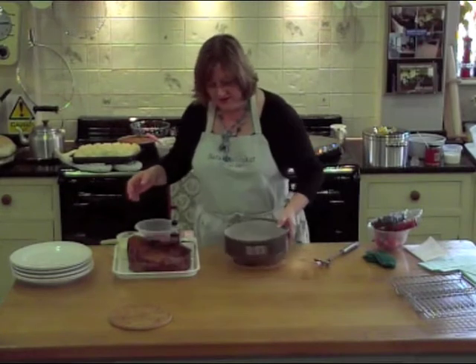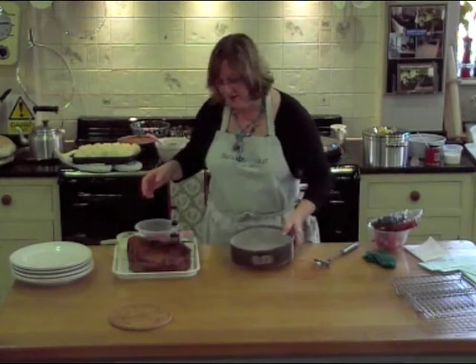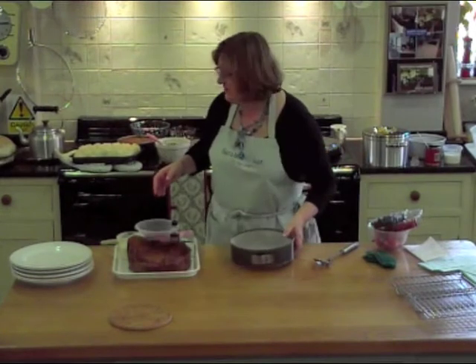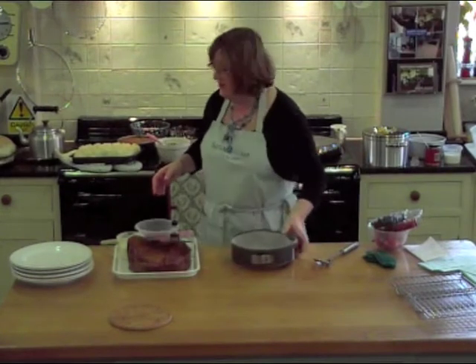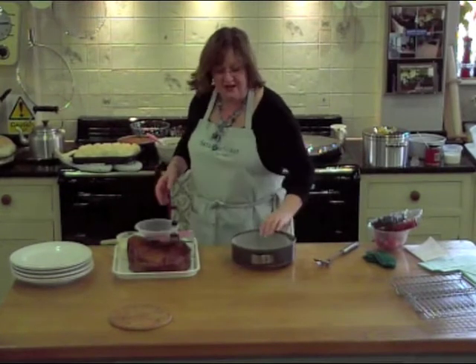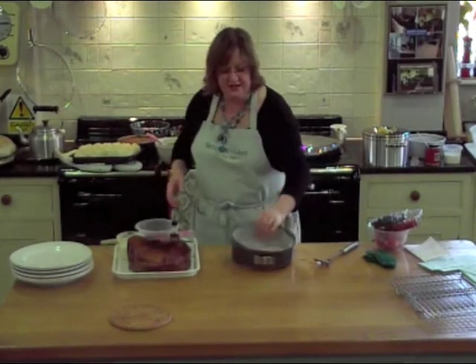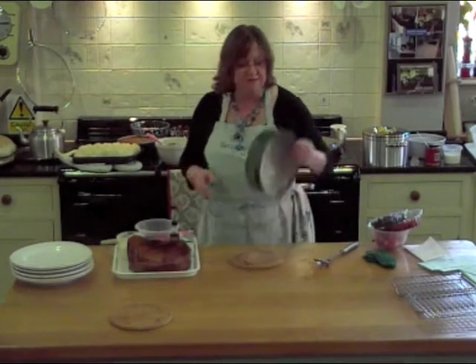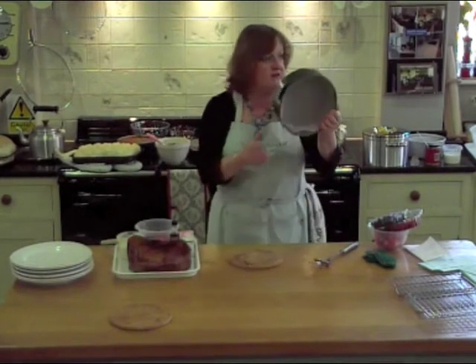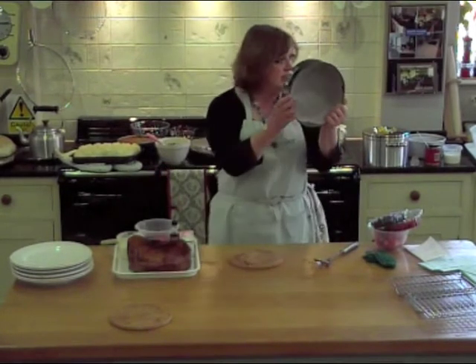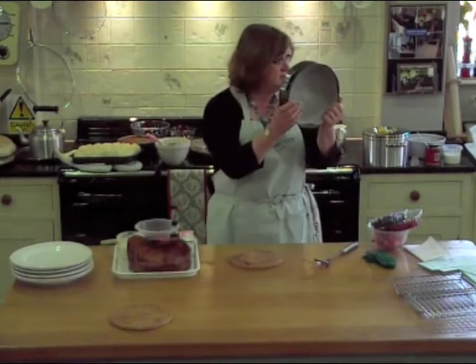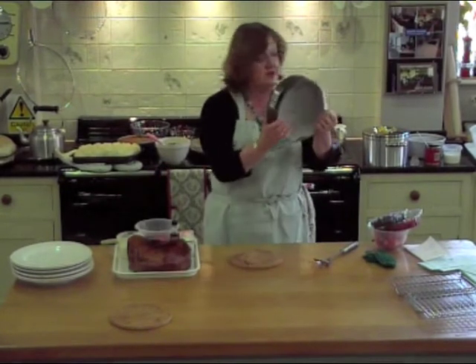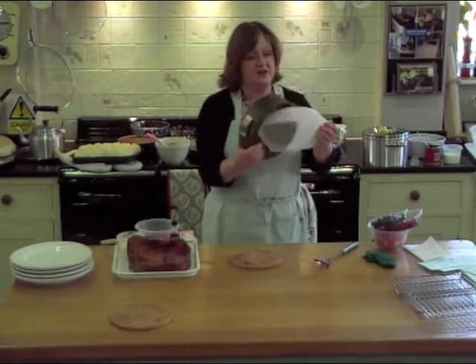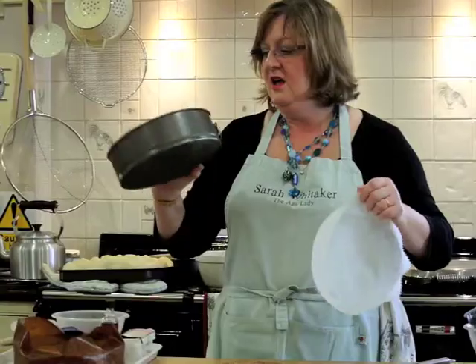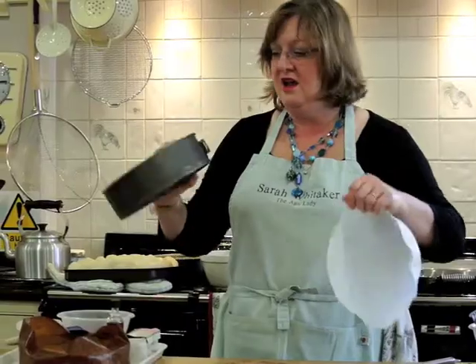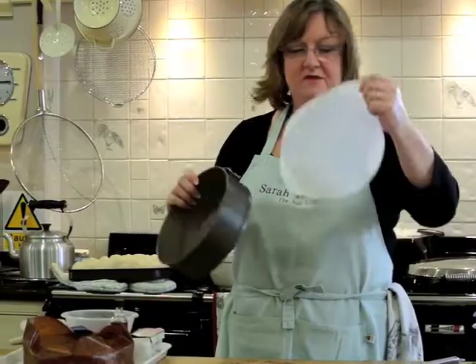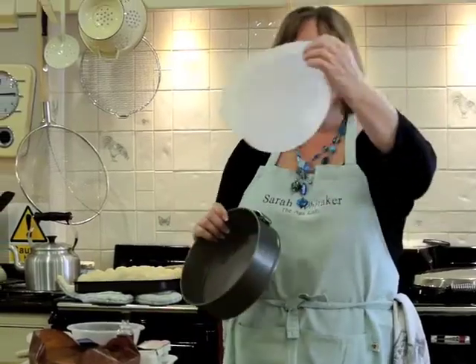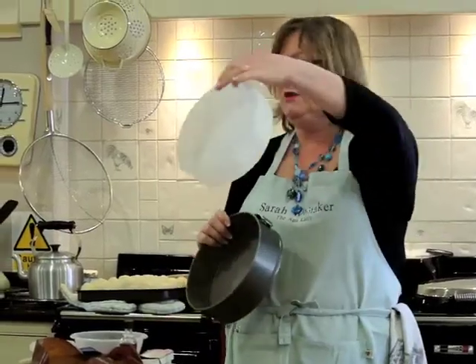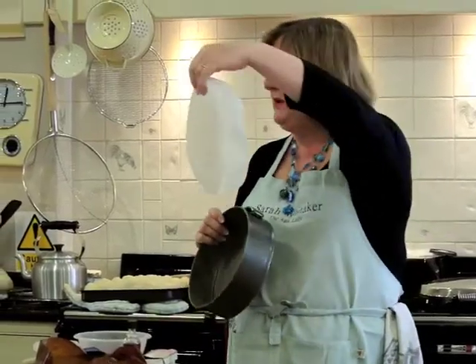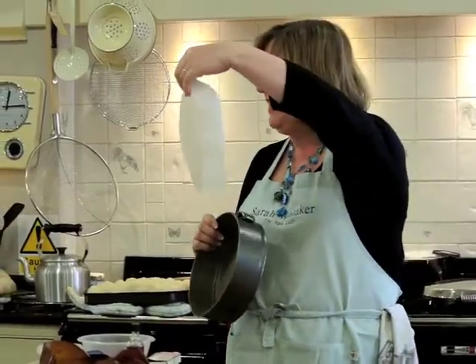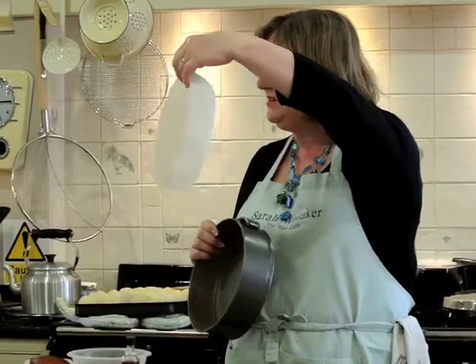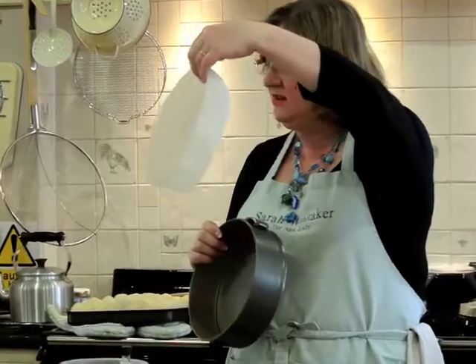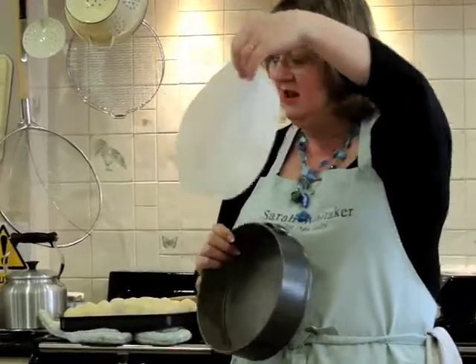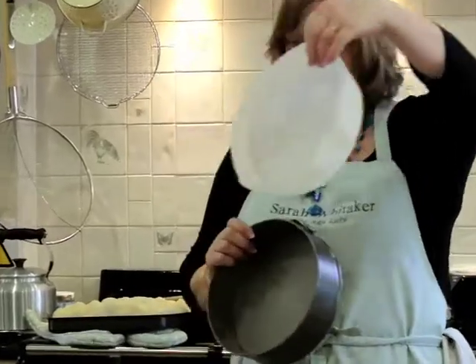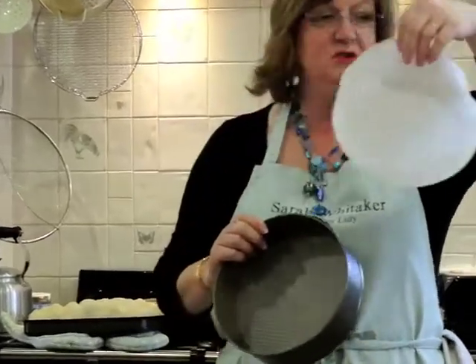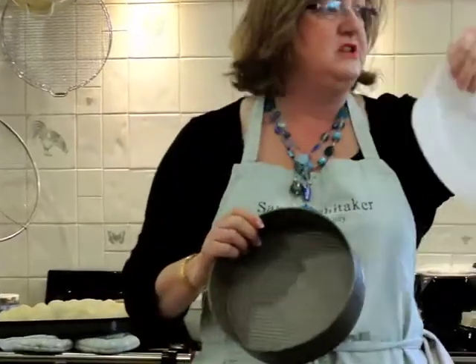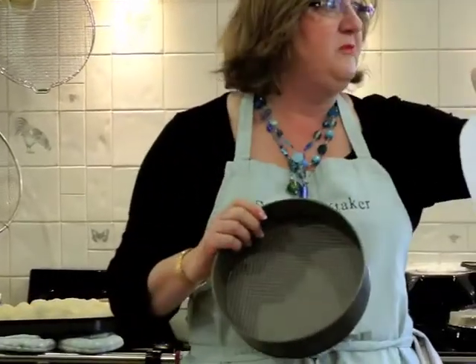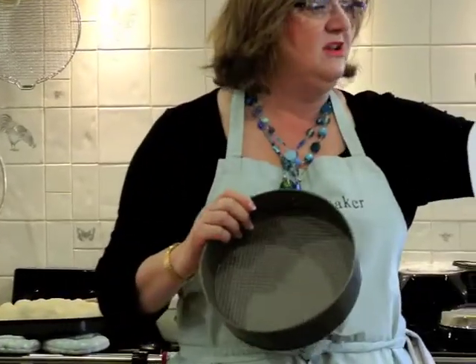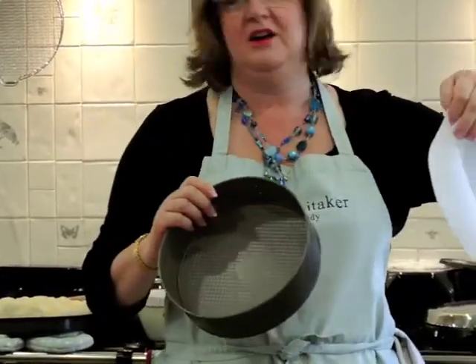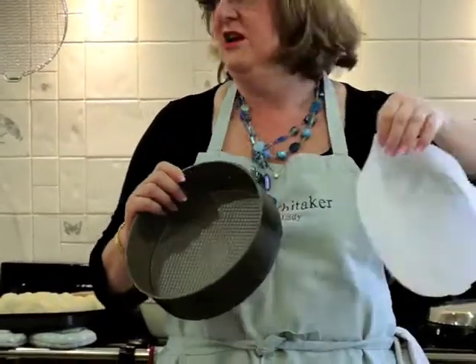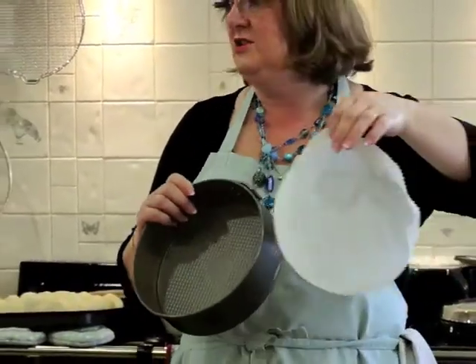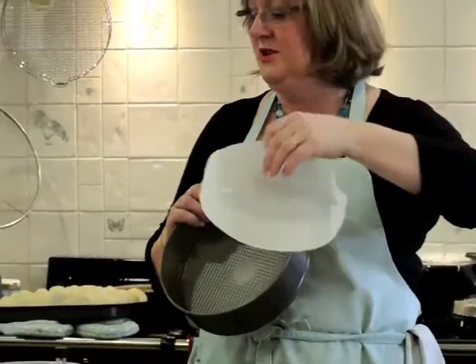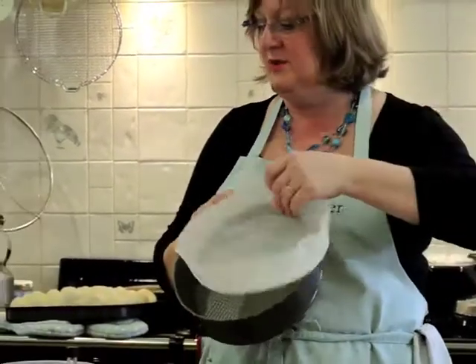So the first thing I need is a round cake tin, and I've lined it with a paper case, because I haven't got enough Bake-O-Glide to line this one as well.